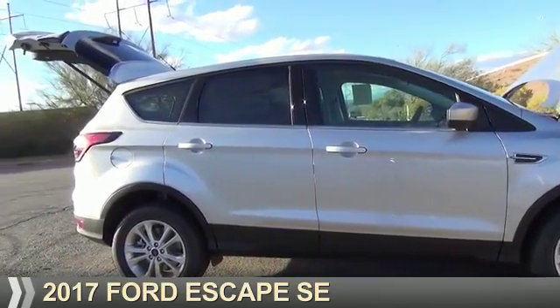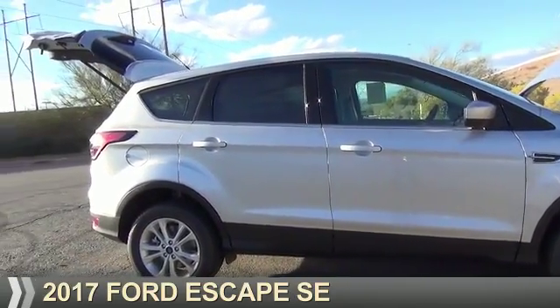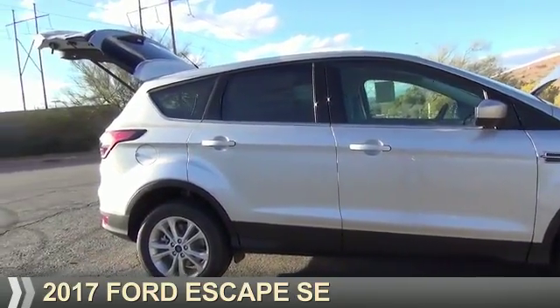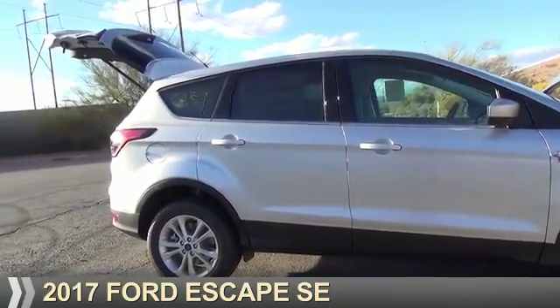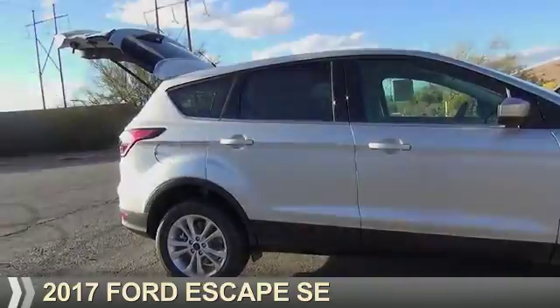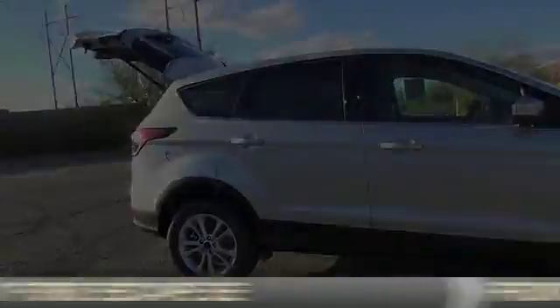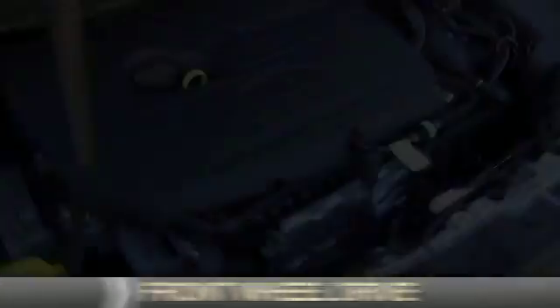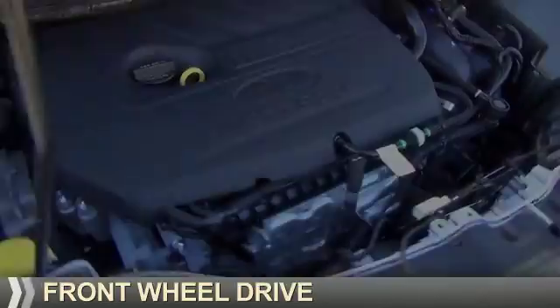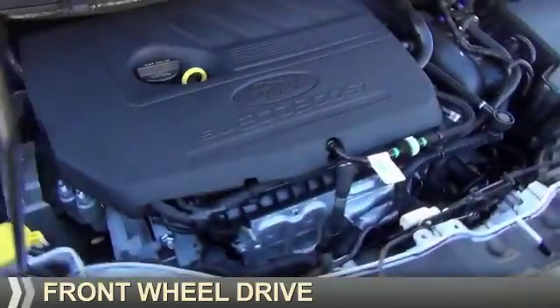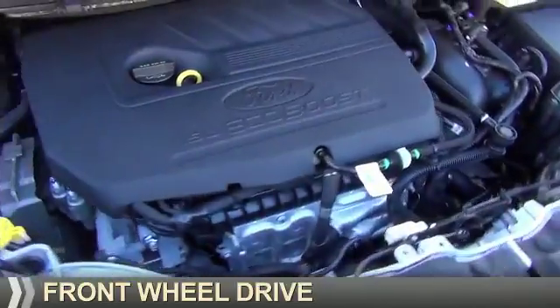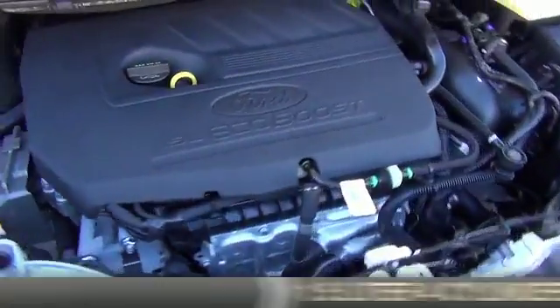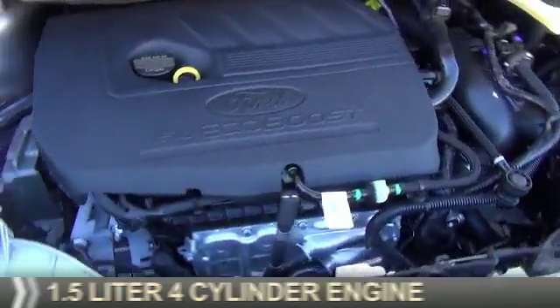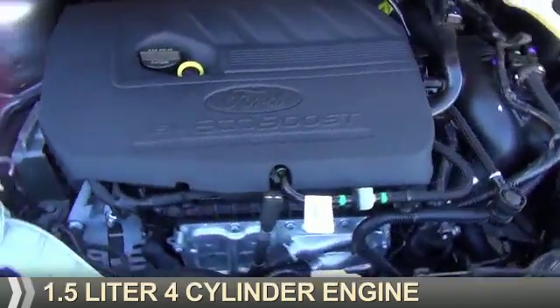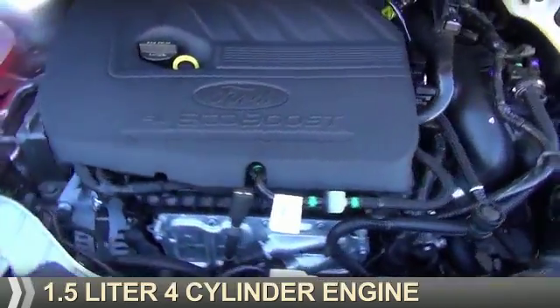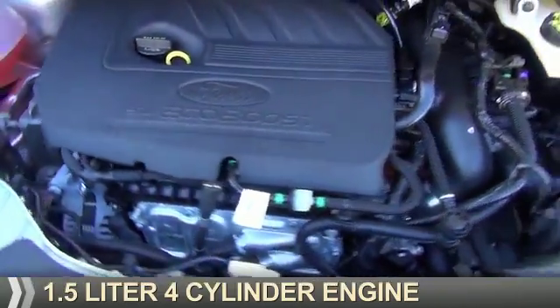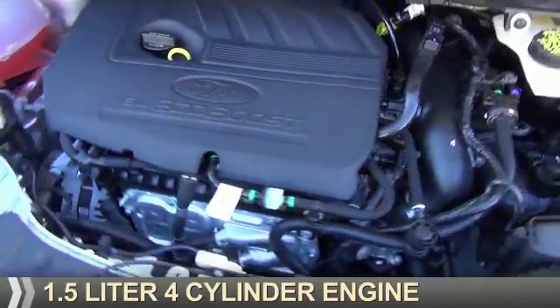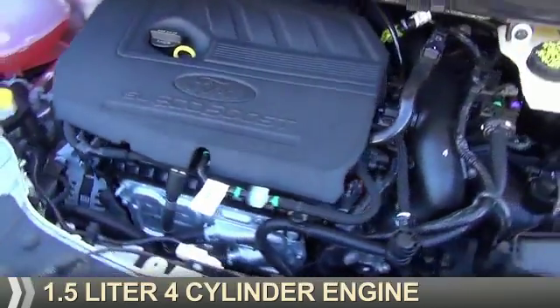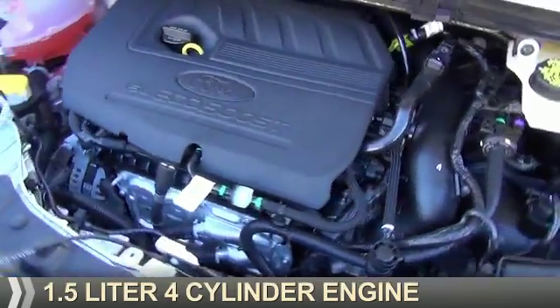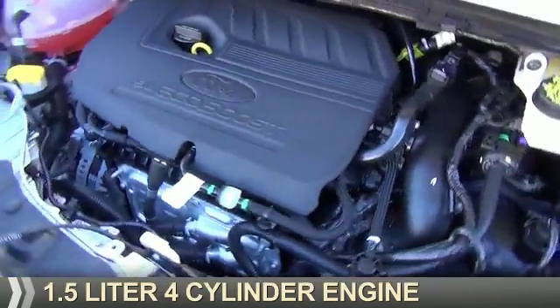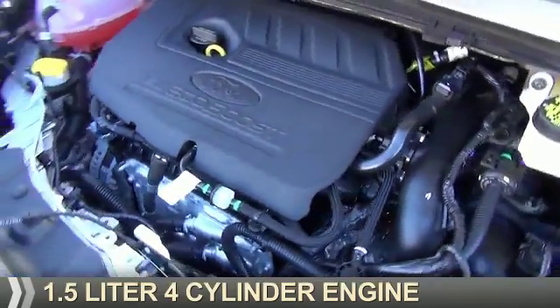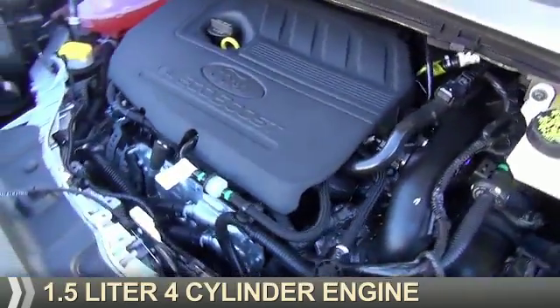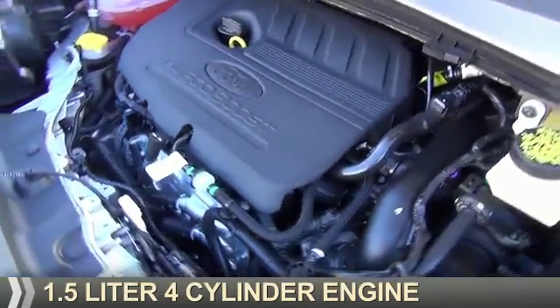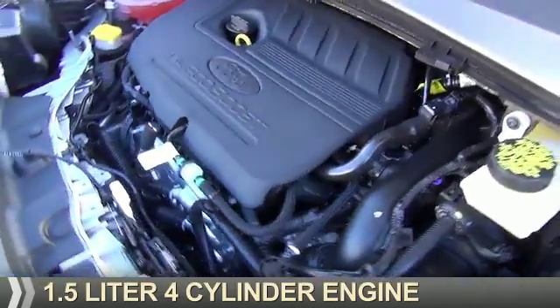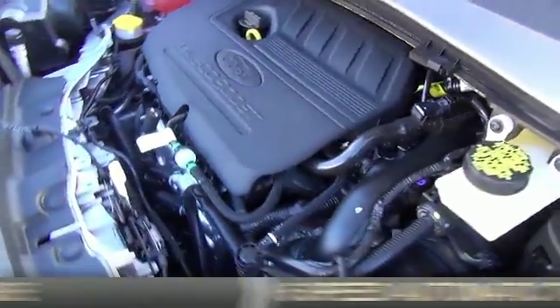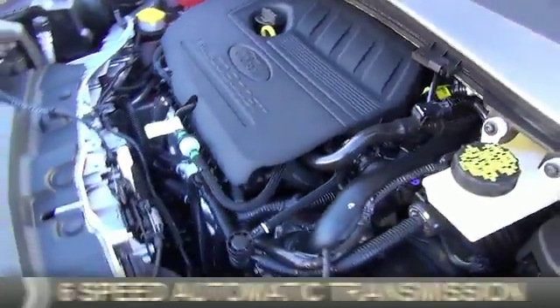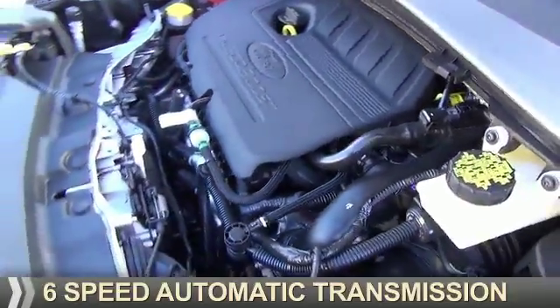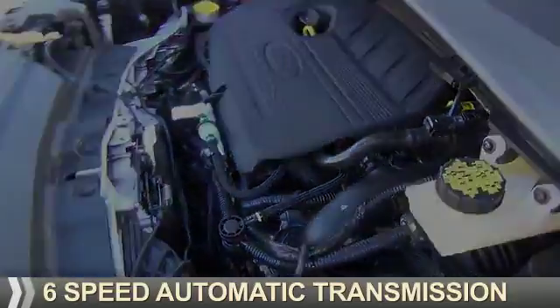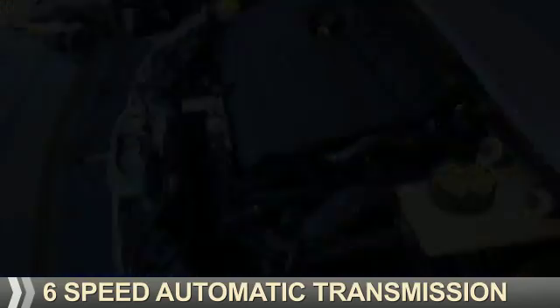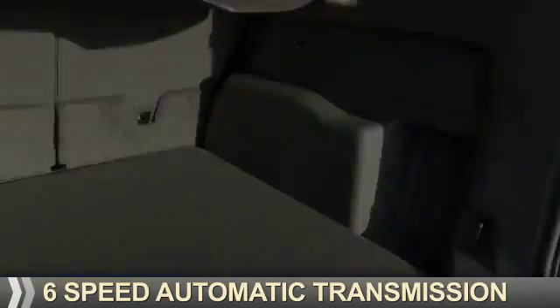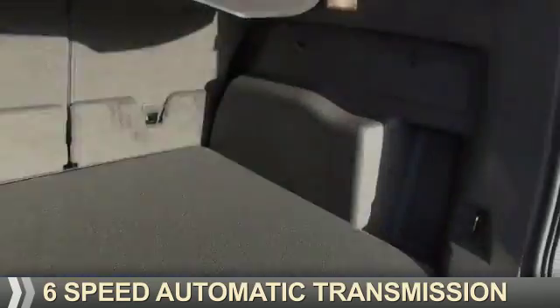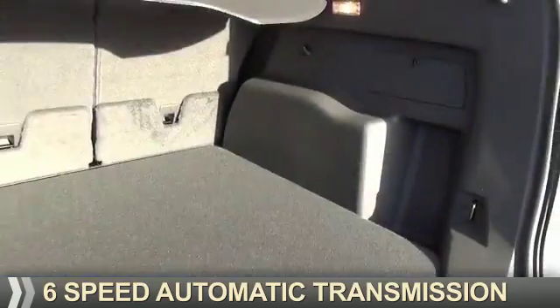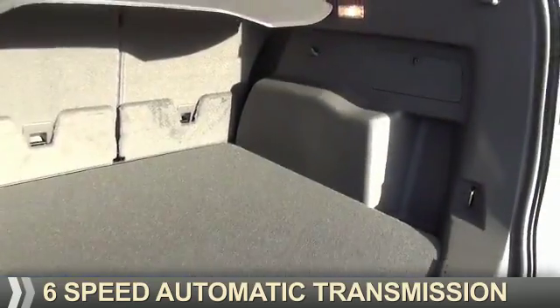It's powered by front-wheel drive, a 1.5-liter four-cylinder engine, and a six-speed automatic transmission.